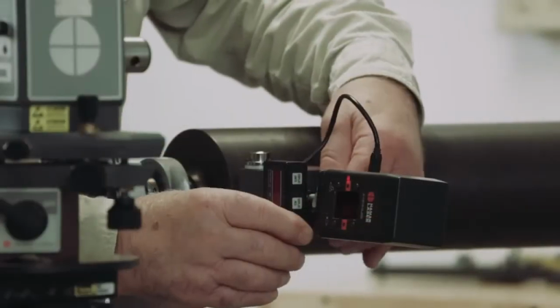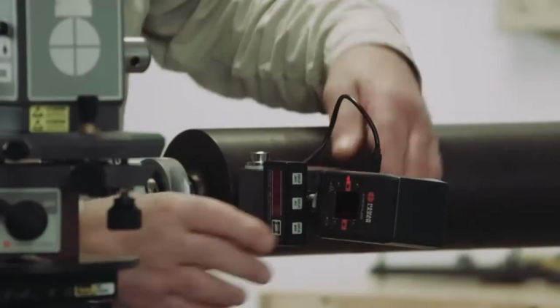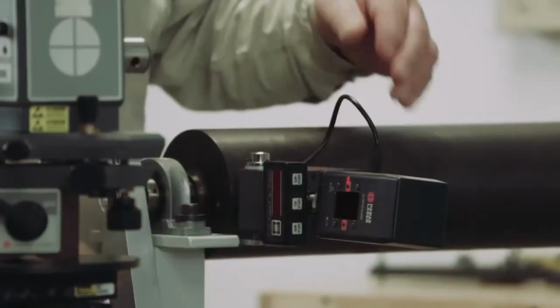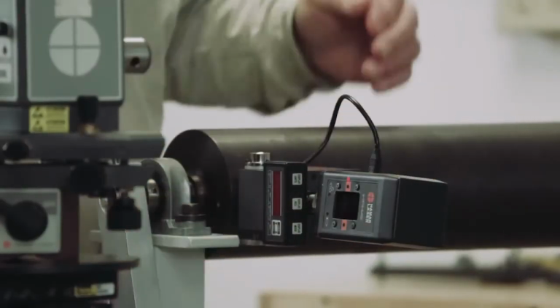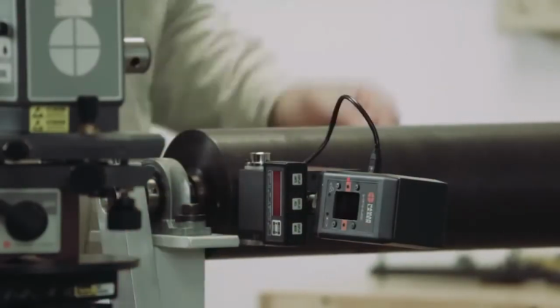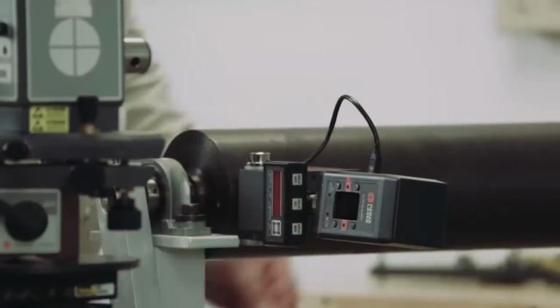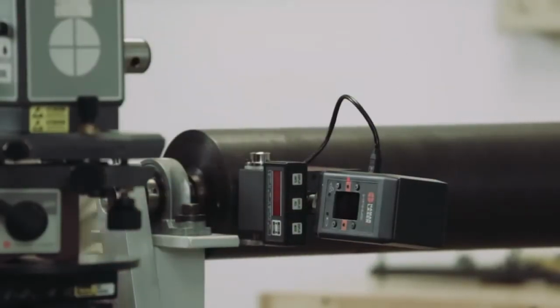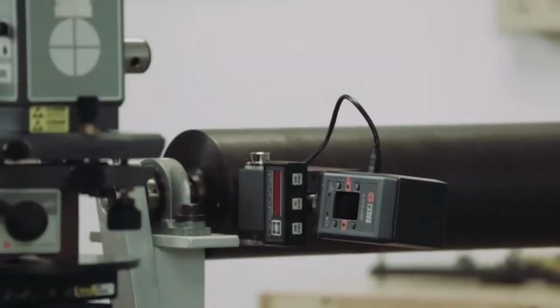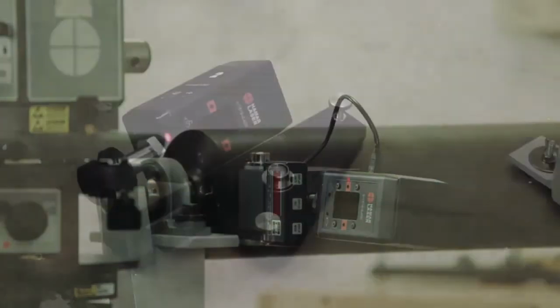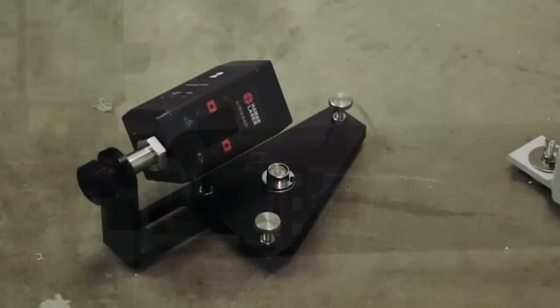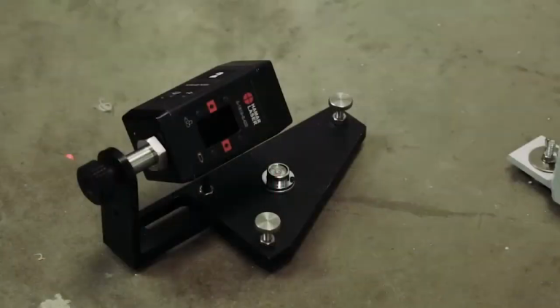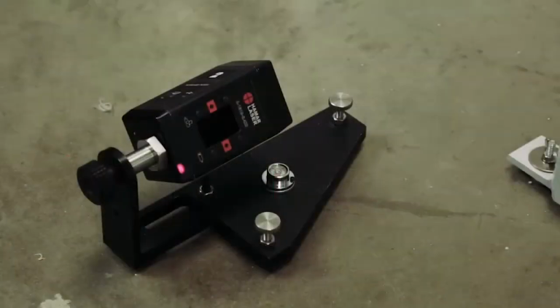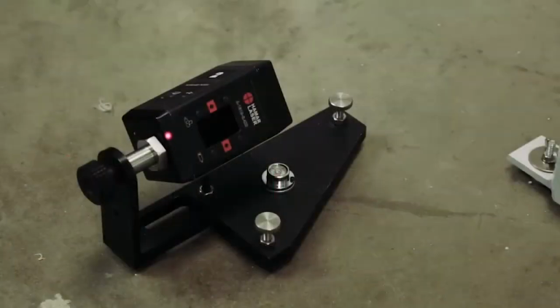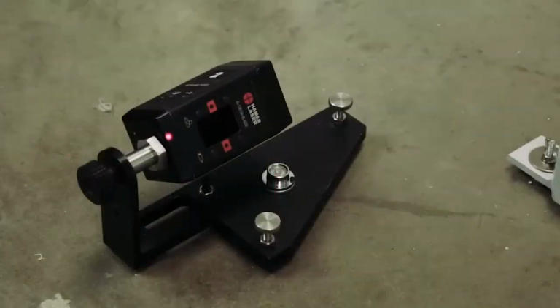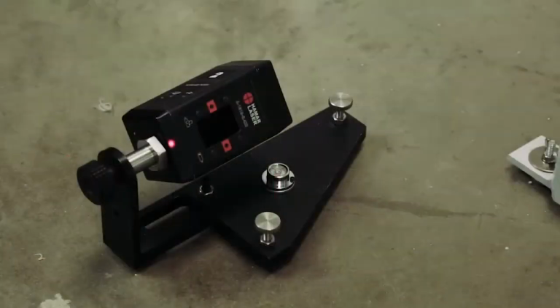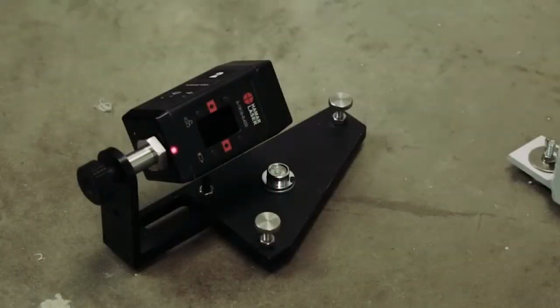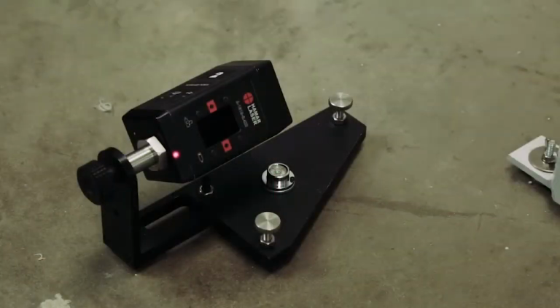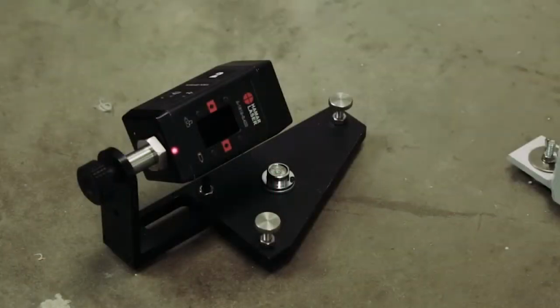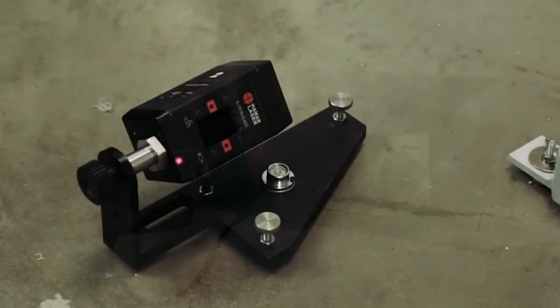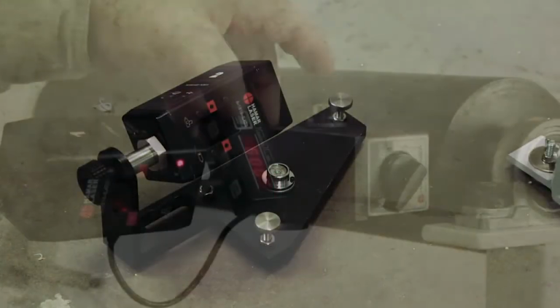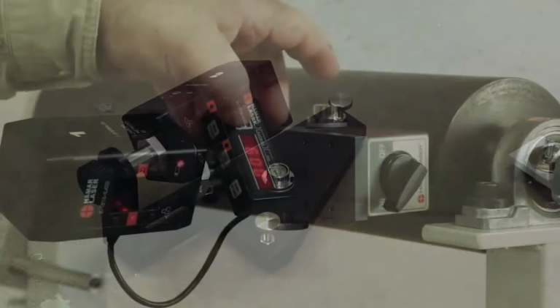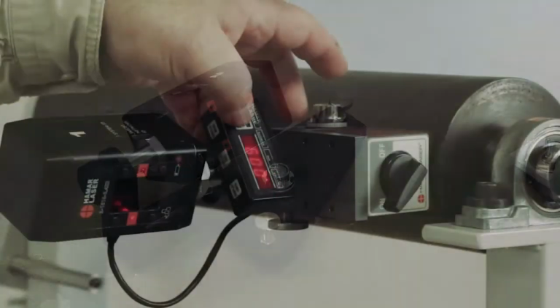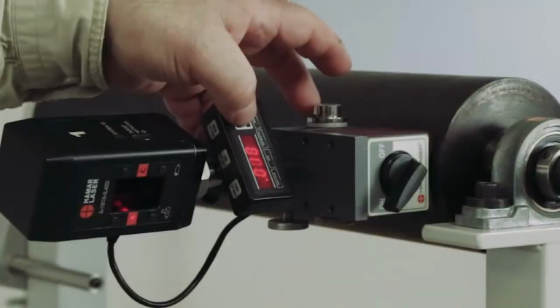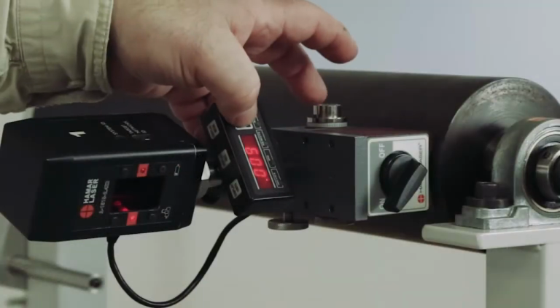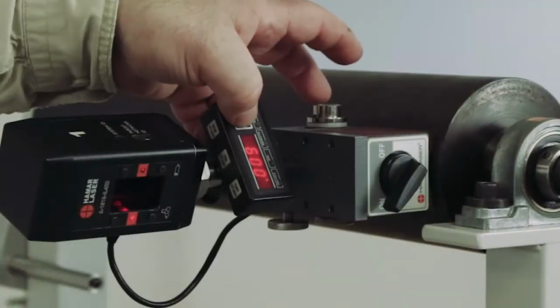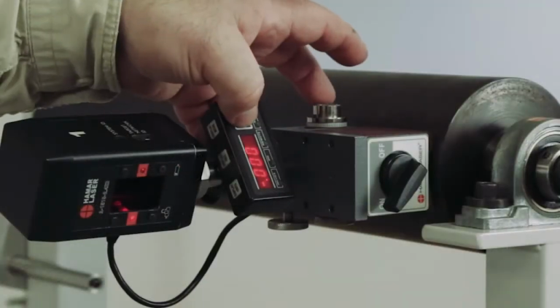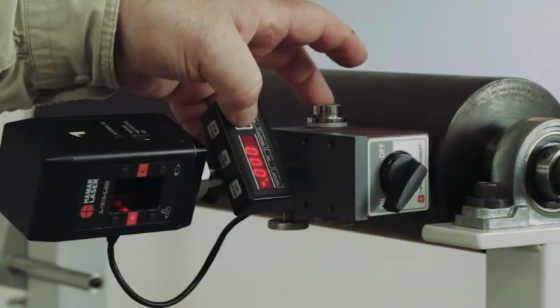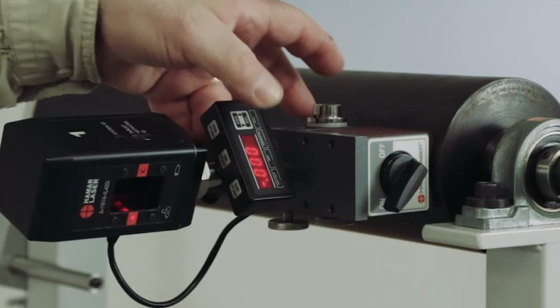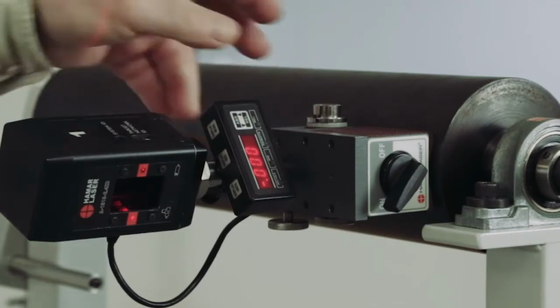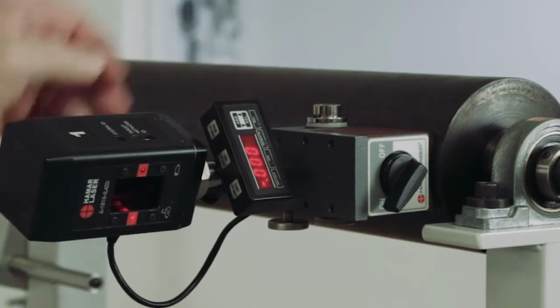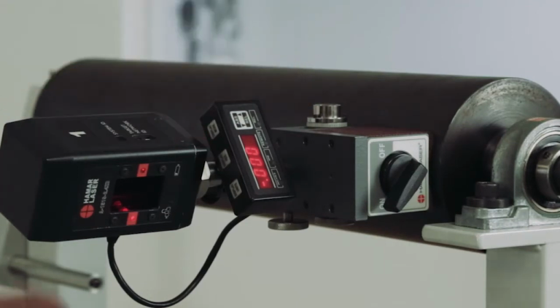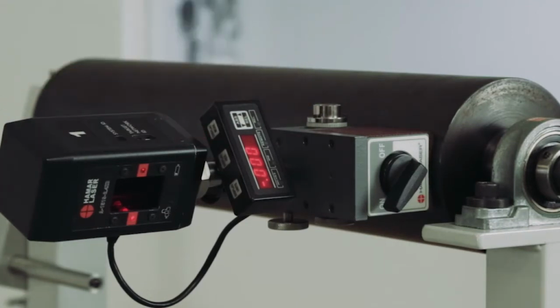Basically staging the laser is what we call that. And that's how you do roll alignment with this system.